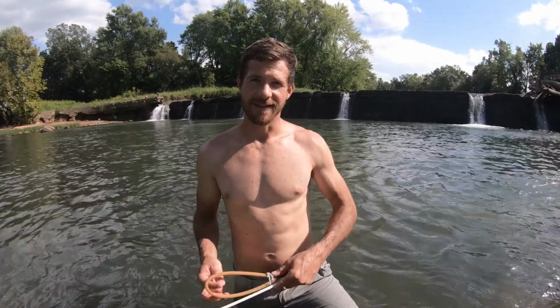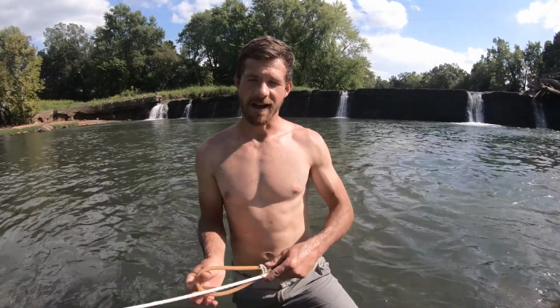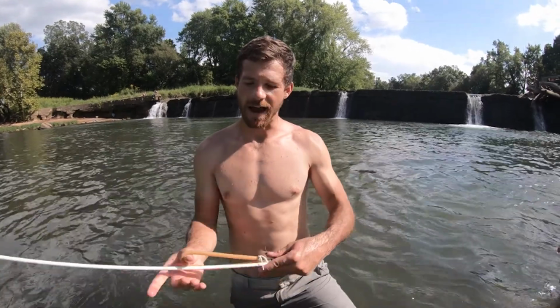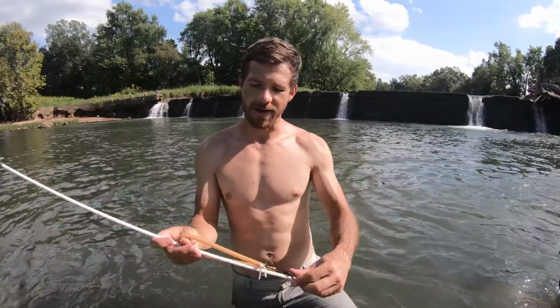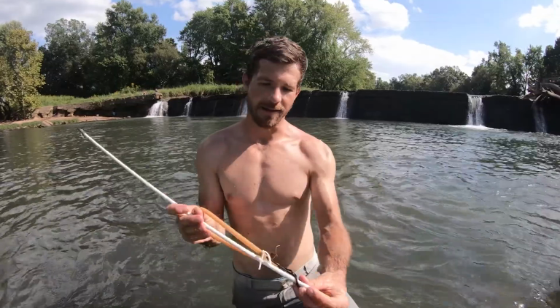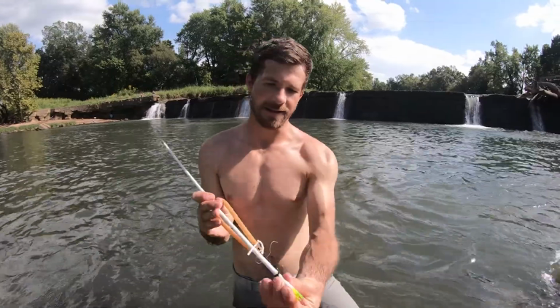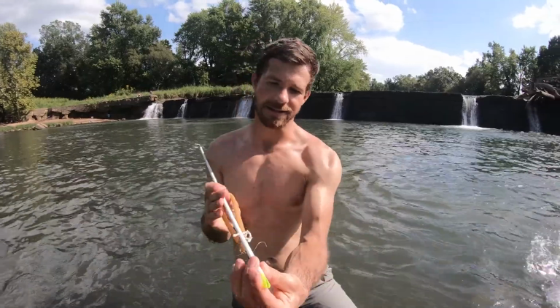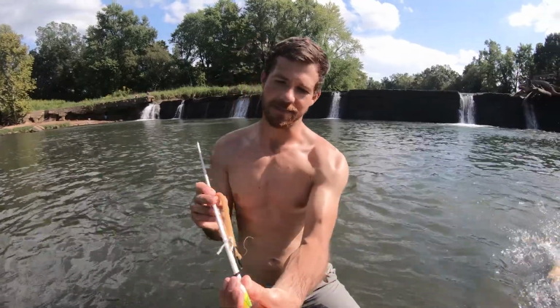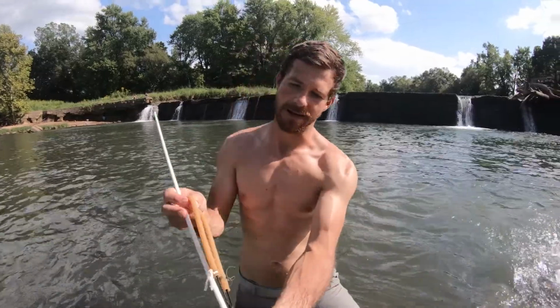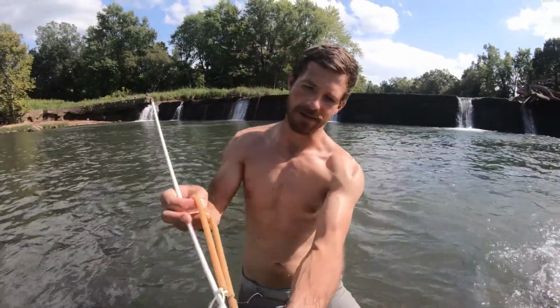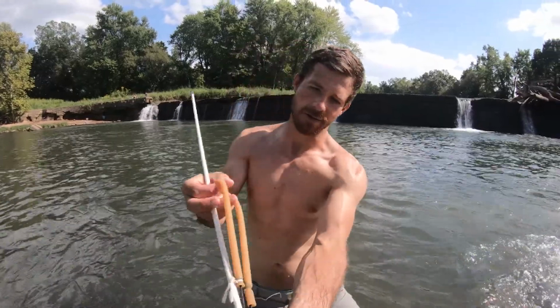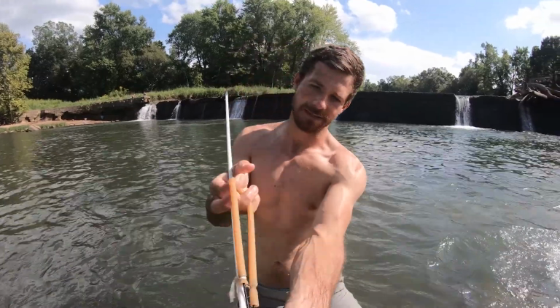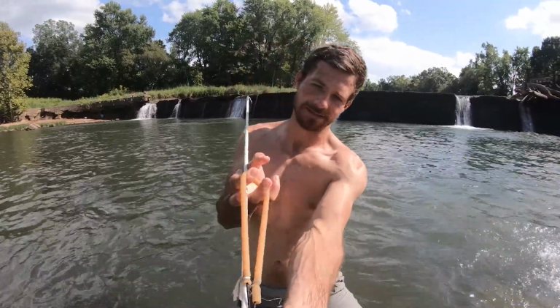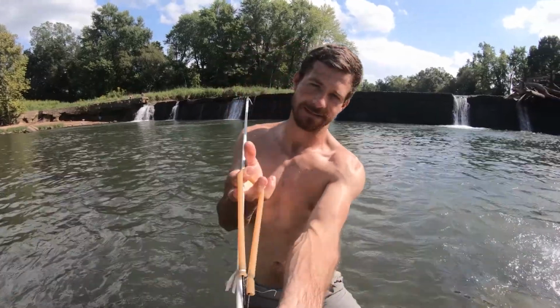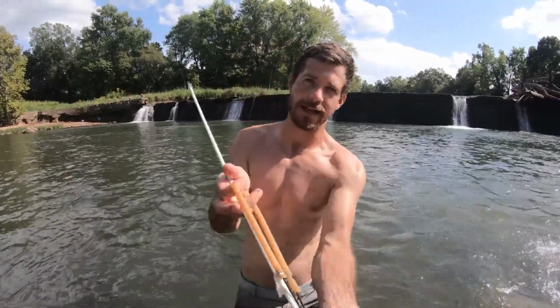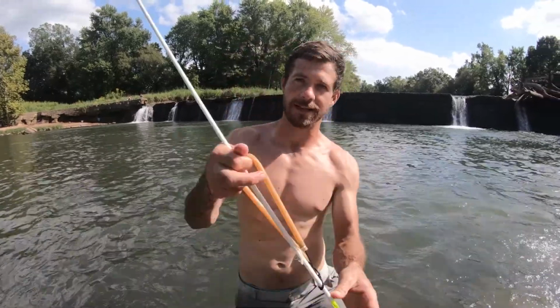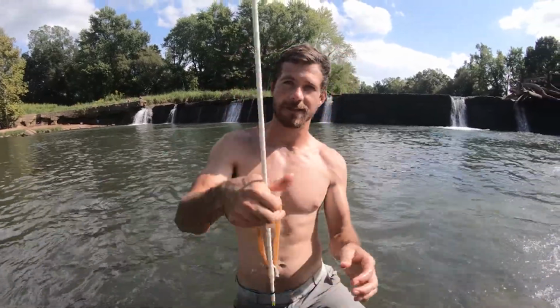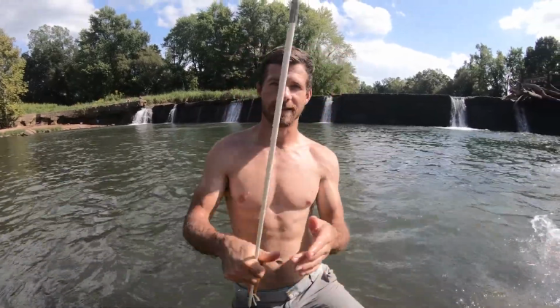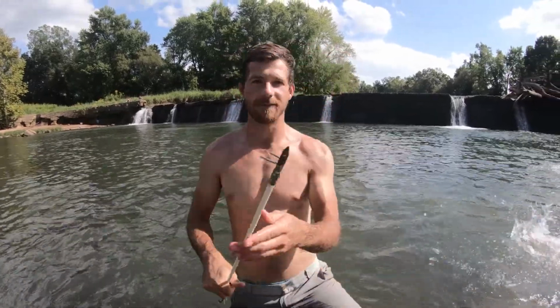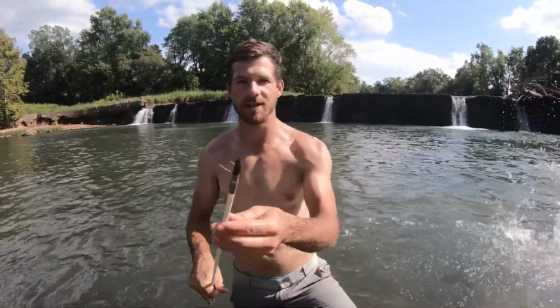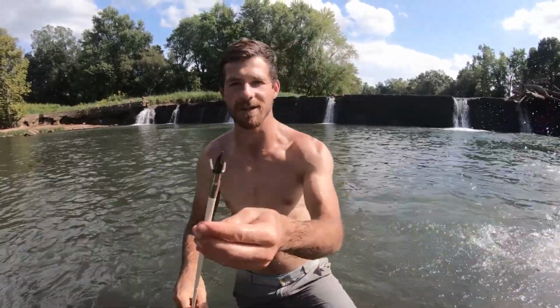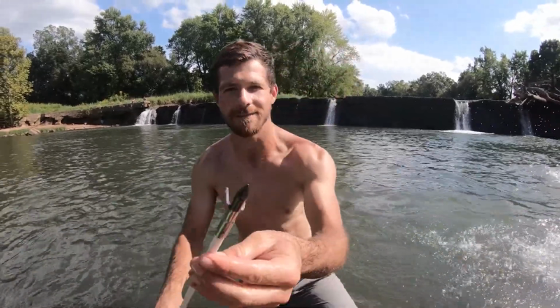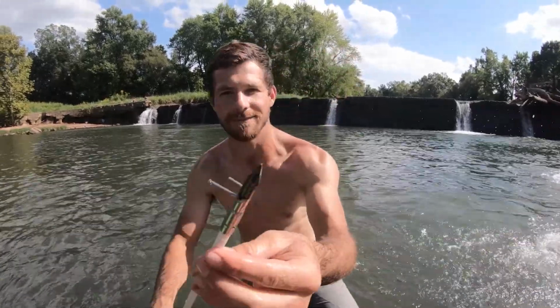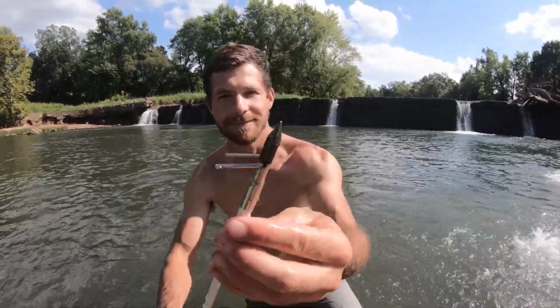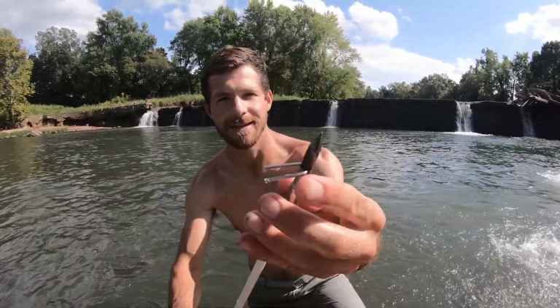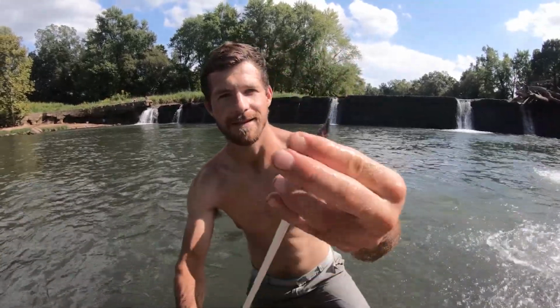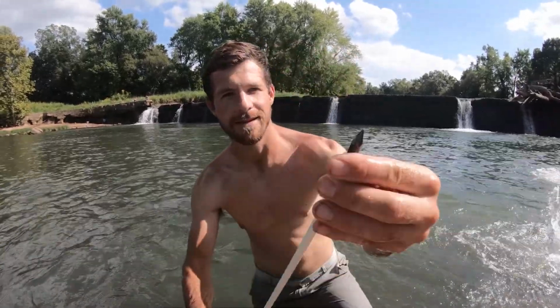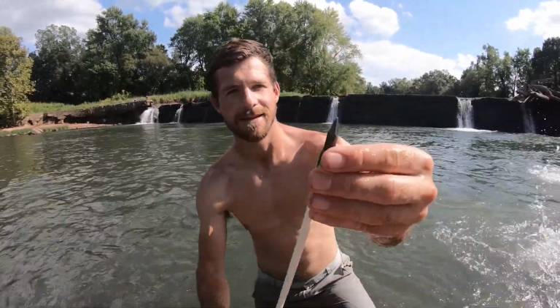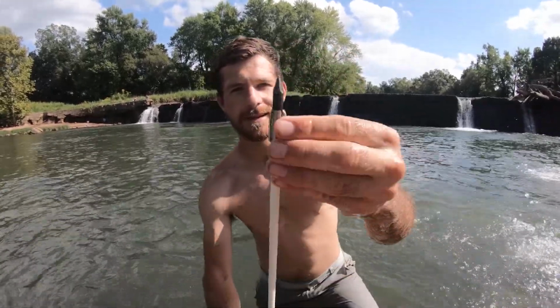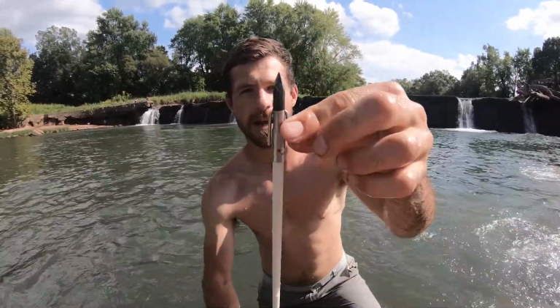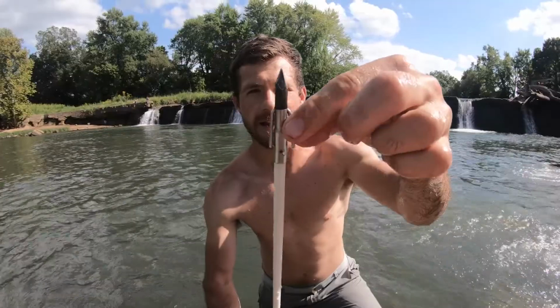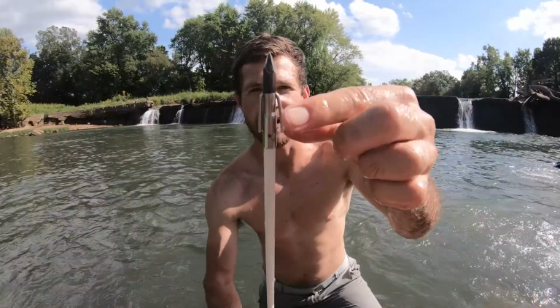Alright, right here it is — my new scientific invention.